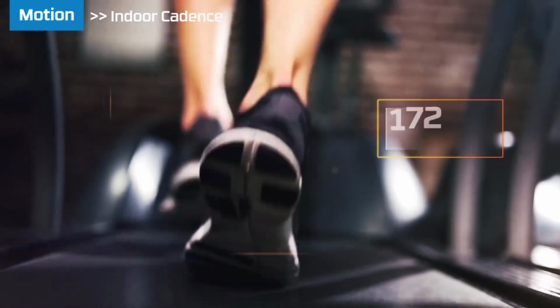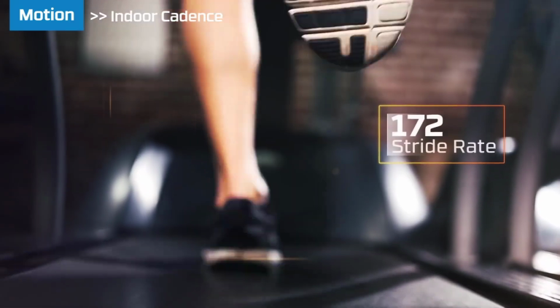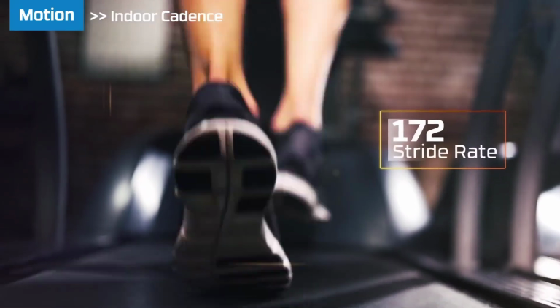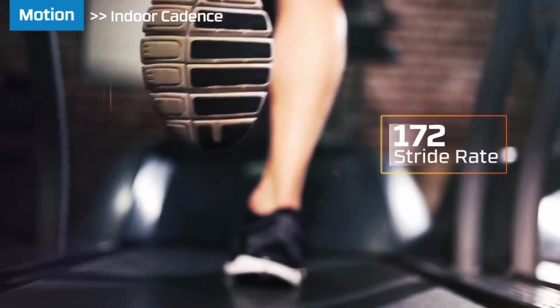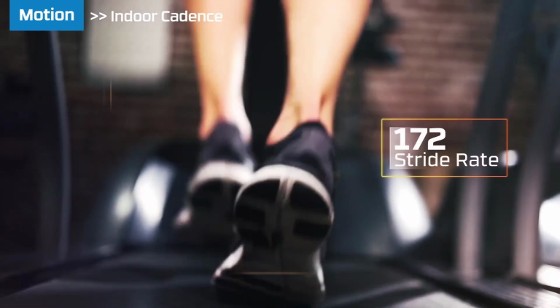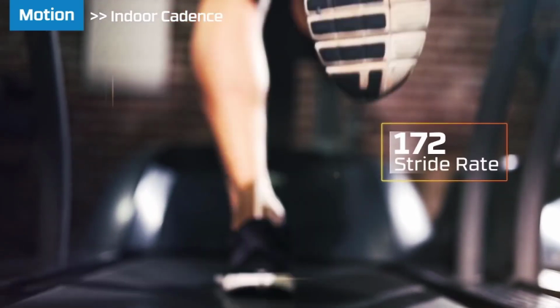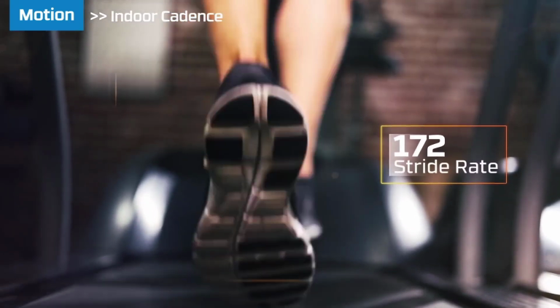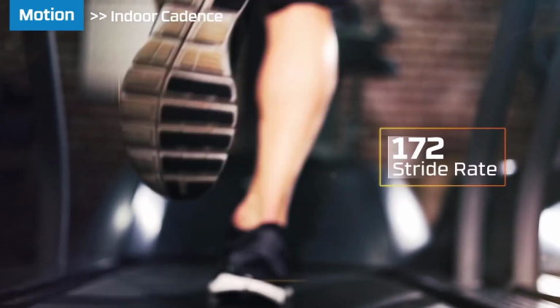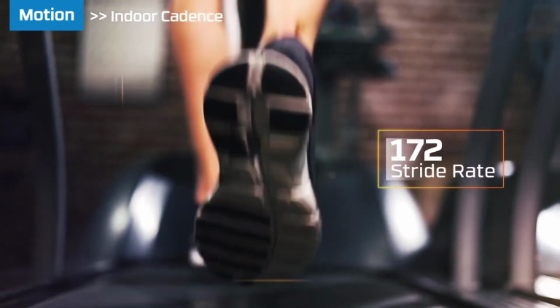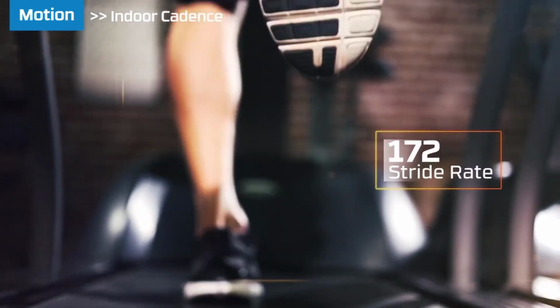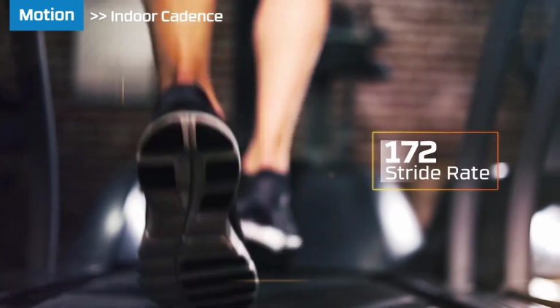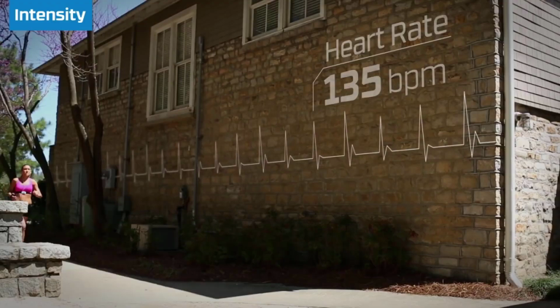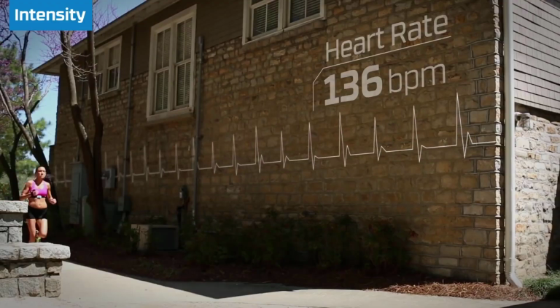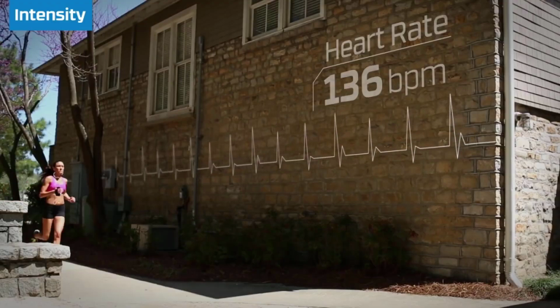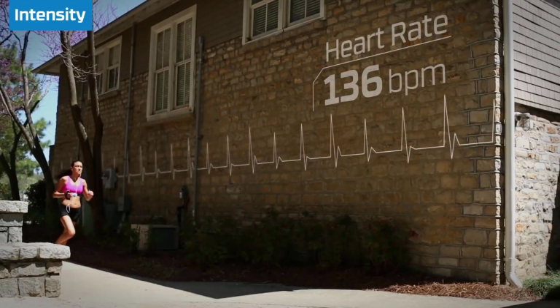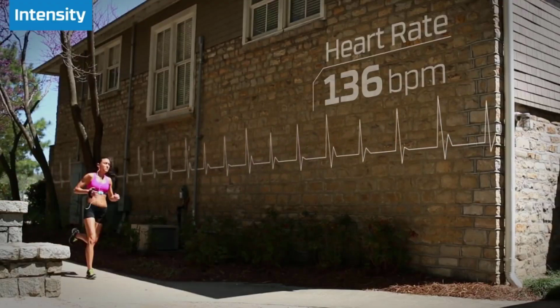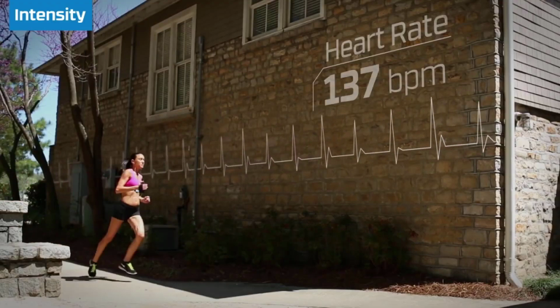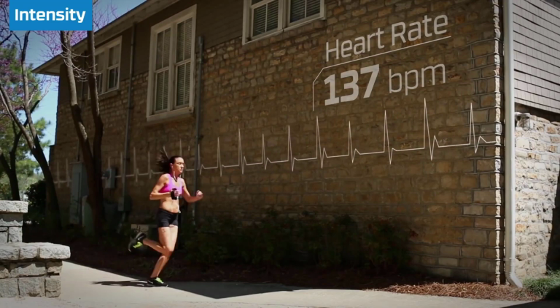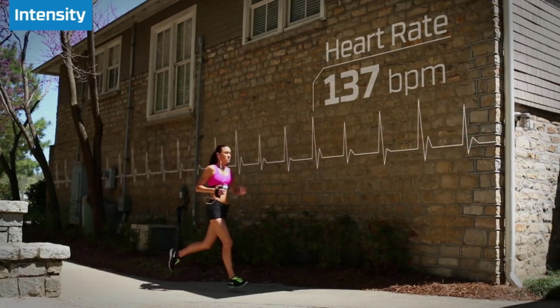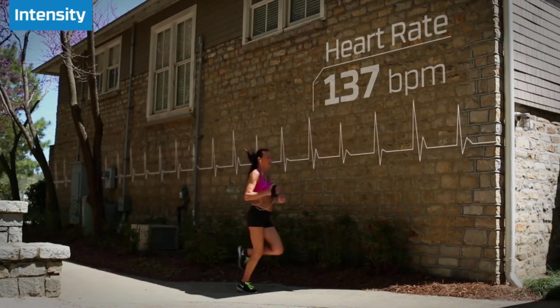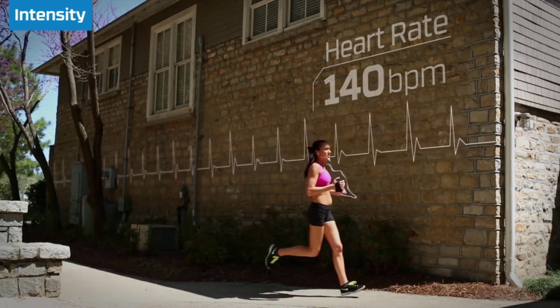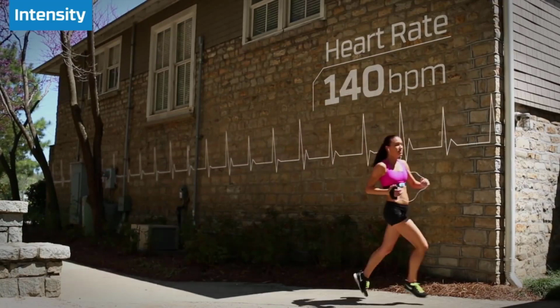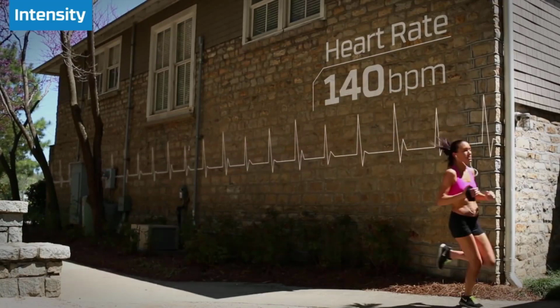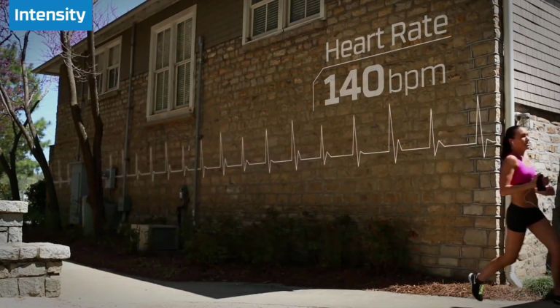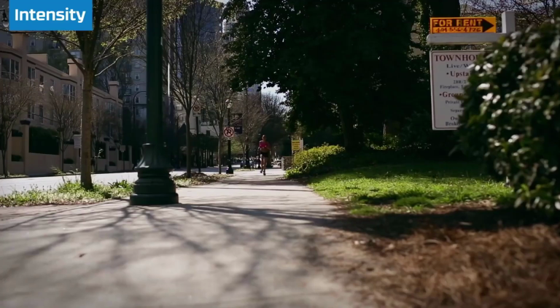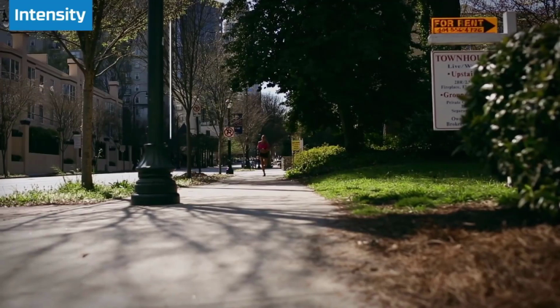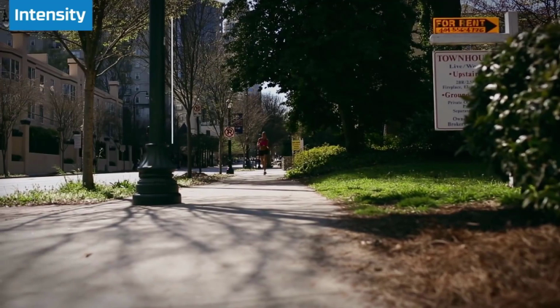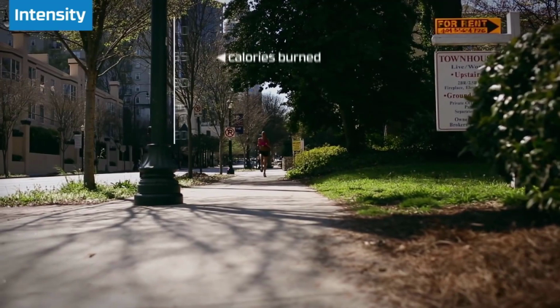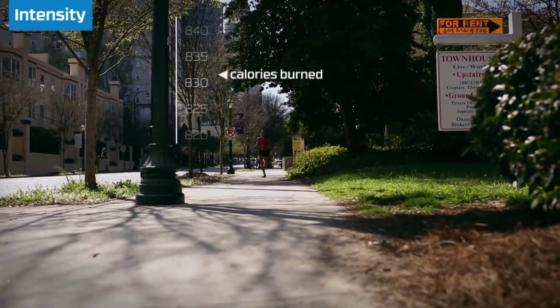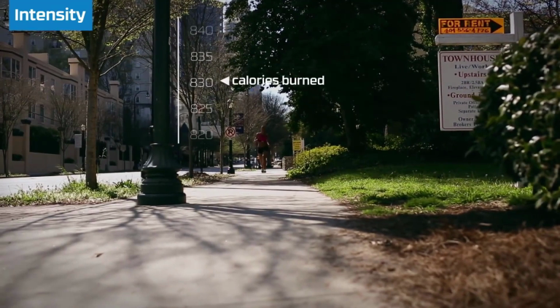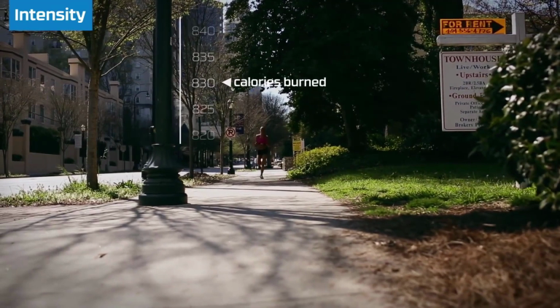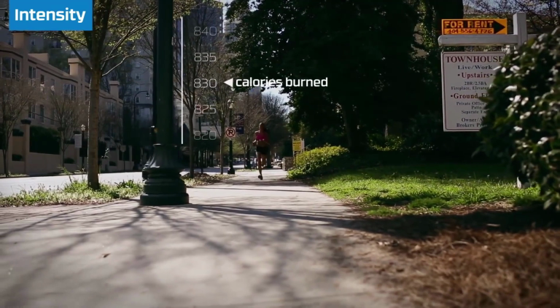Overall, this fitness monitor provides you with so much feedback that it can be used to adjust and improve your workouts.